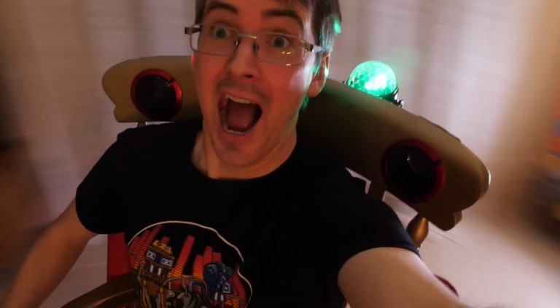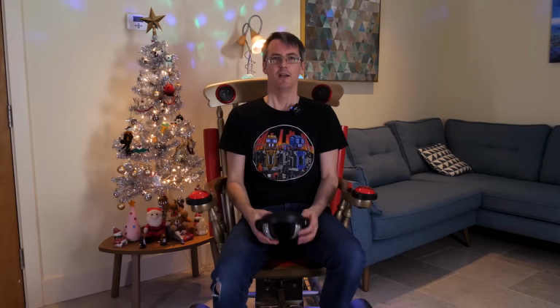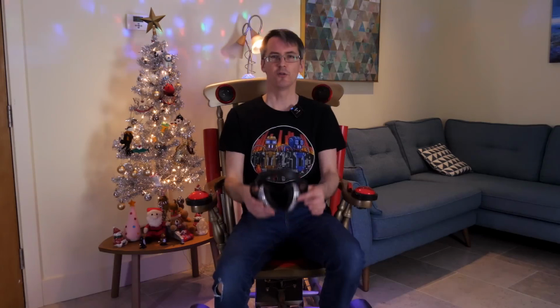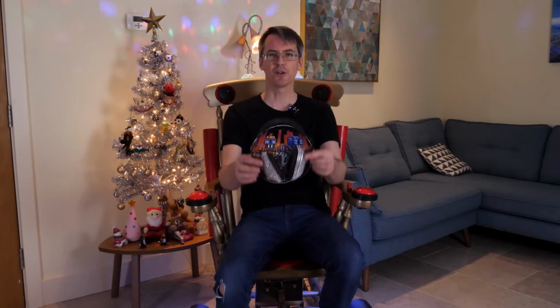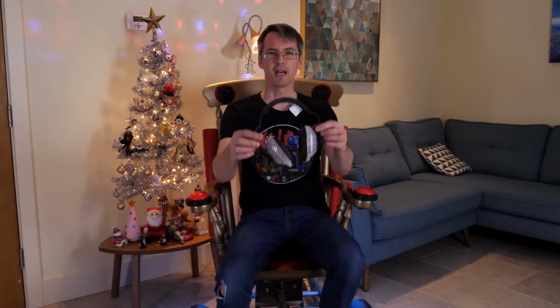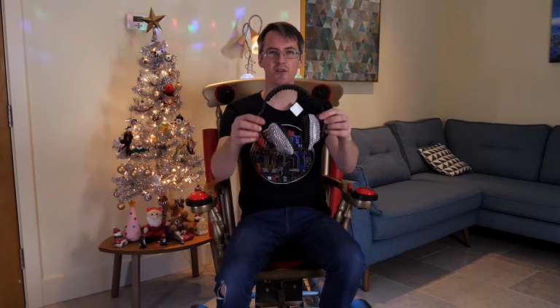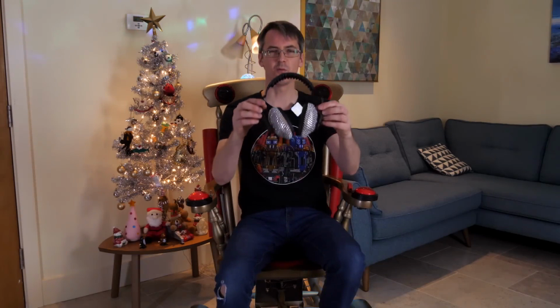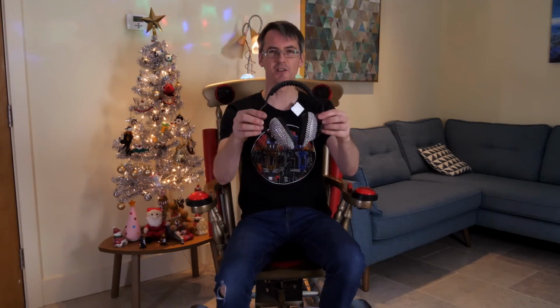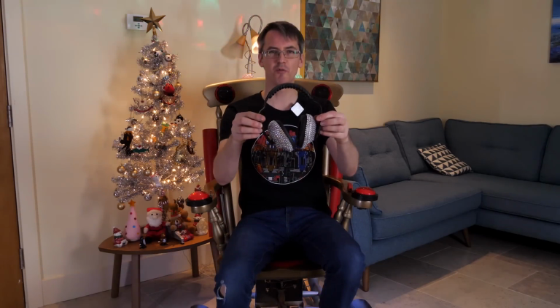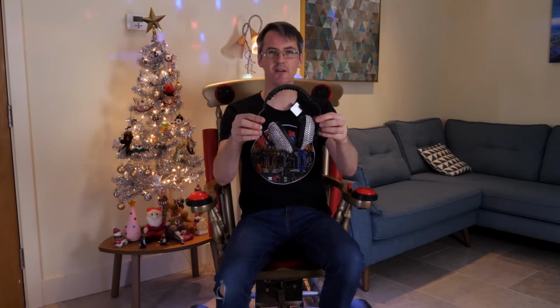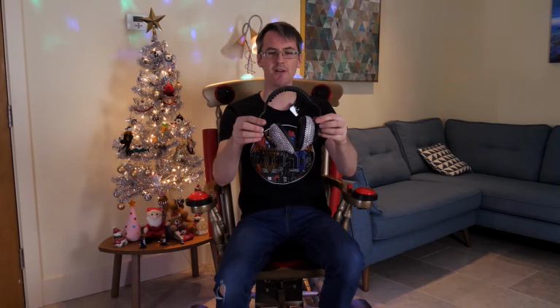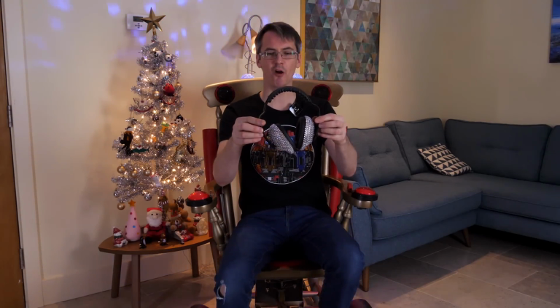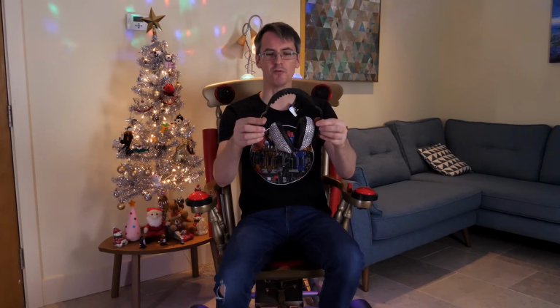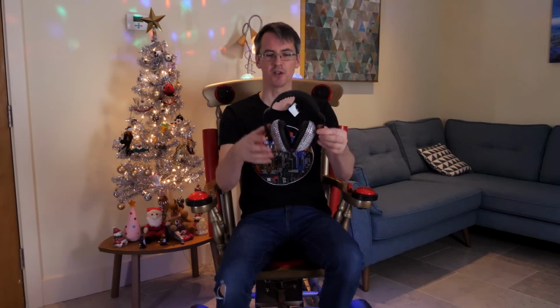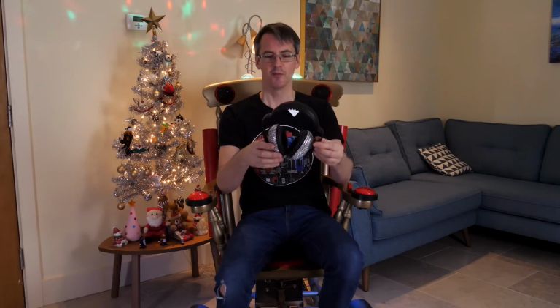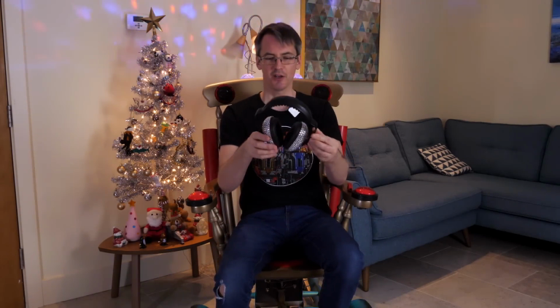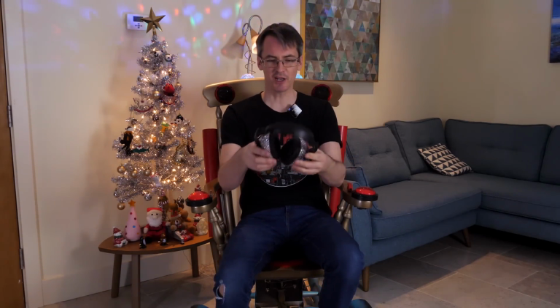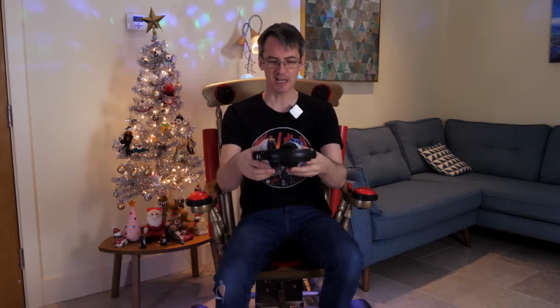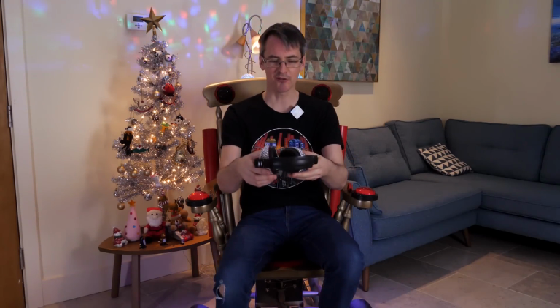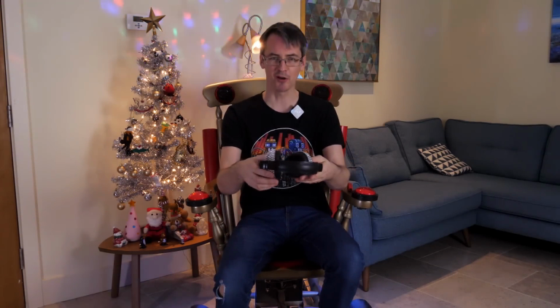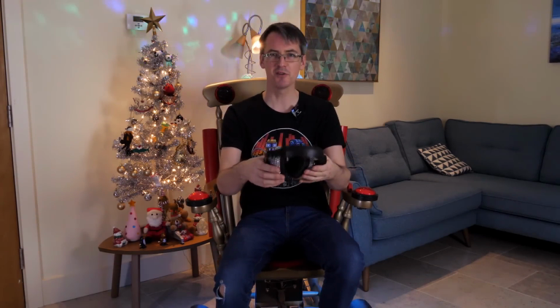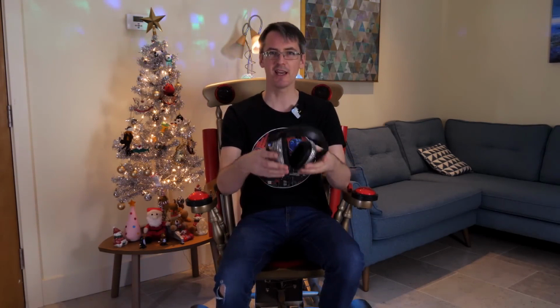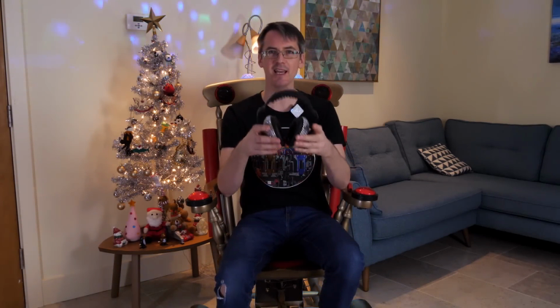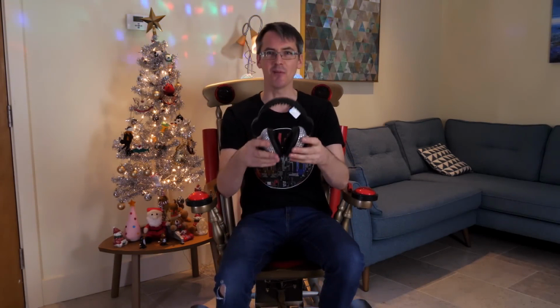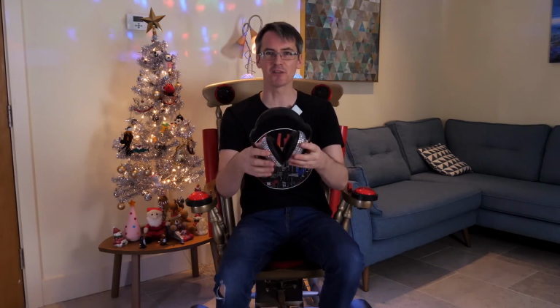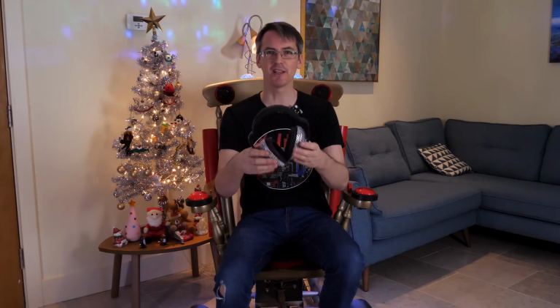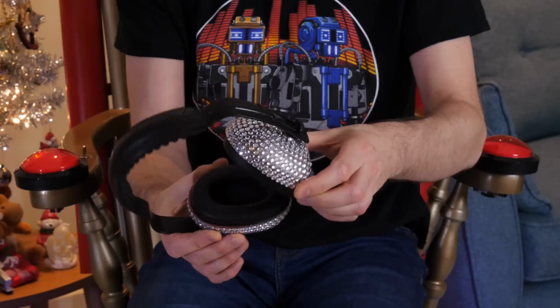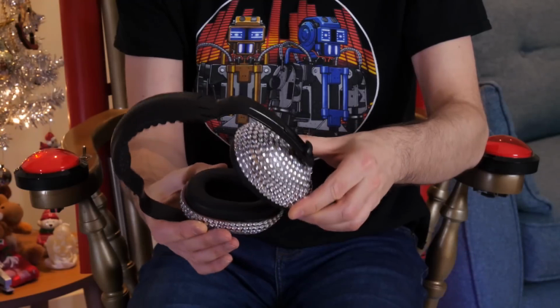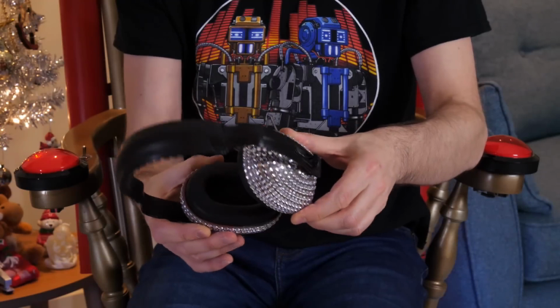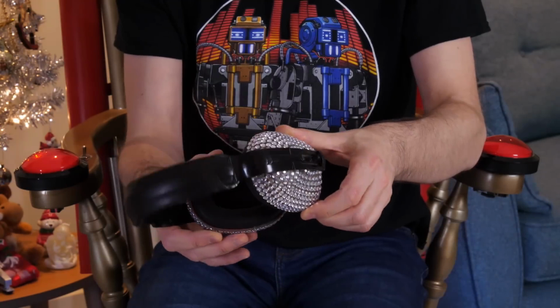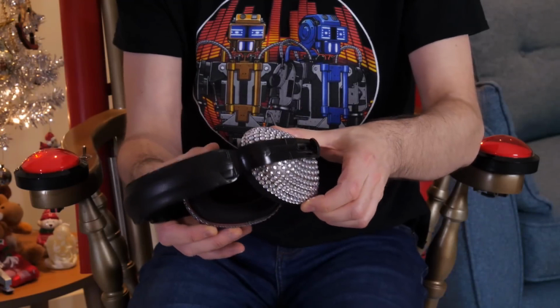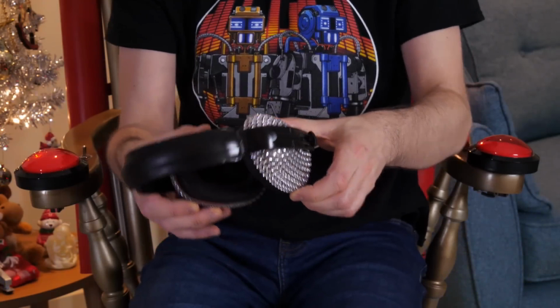It also came with this wonderful pair of headphones — but they're not actually headphones, they're earmuffs and they're covered in crystals.